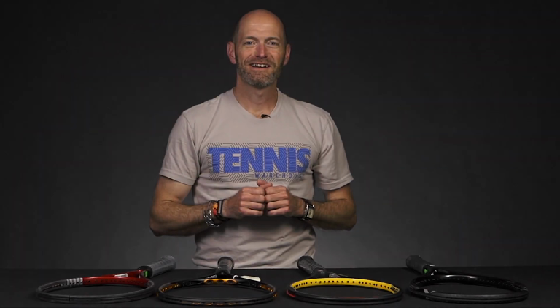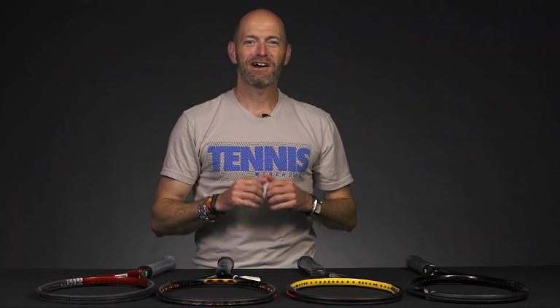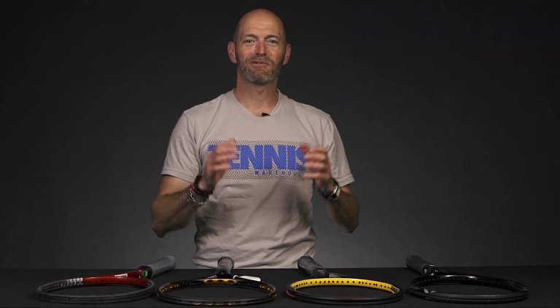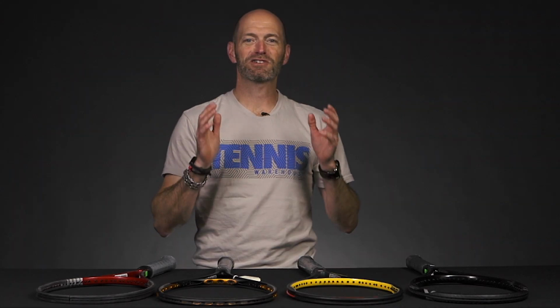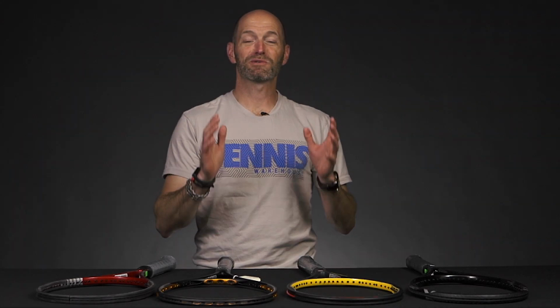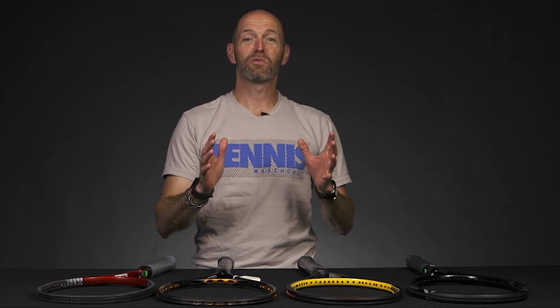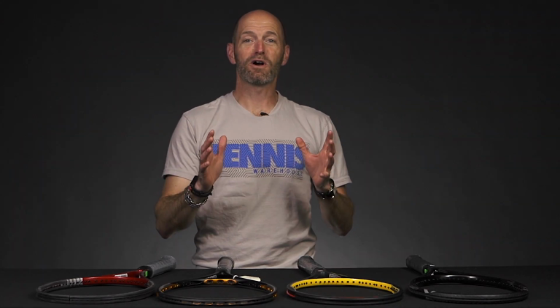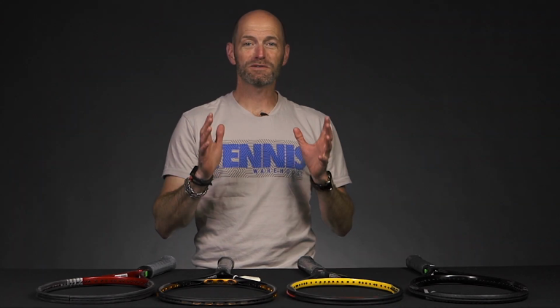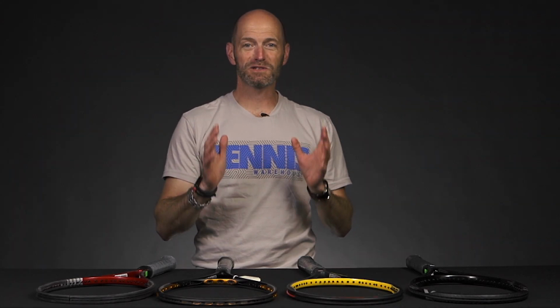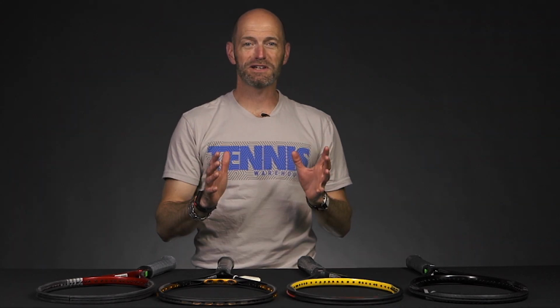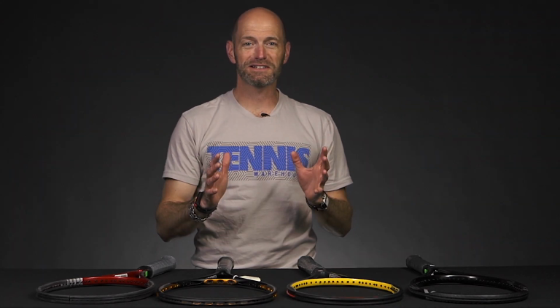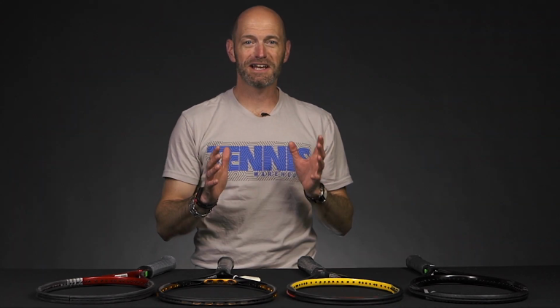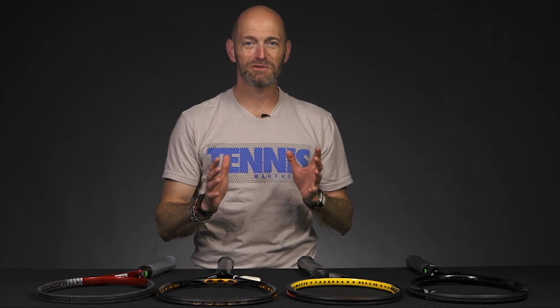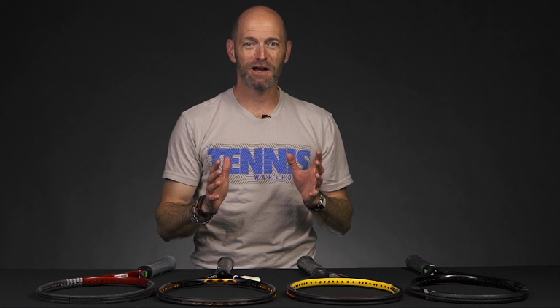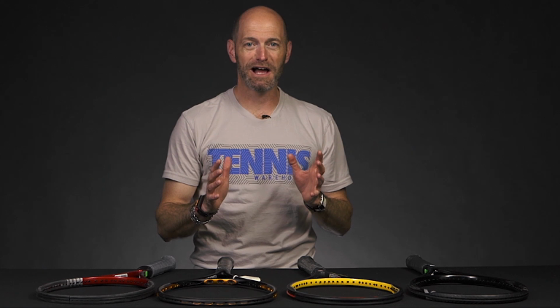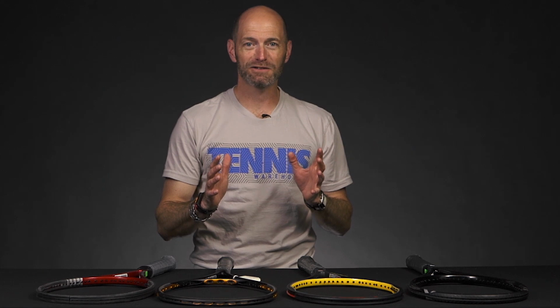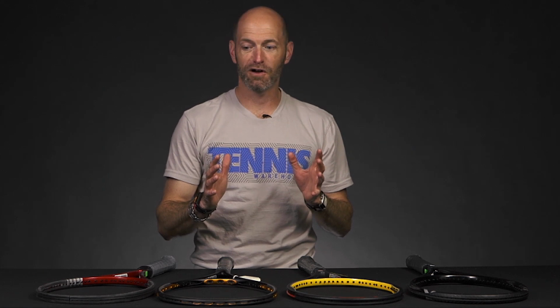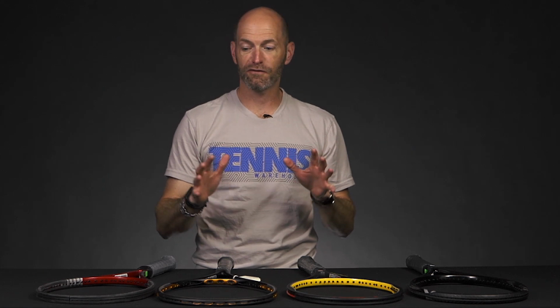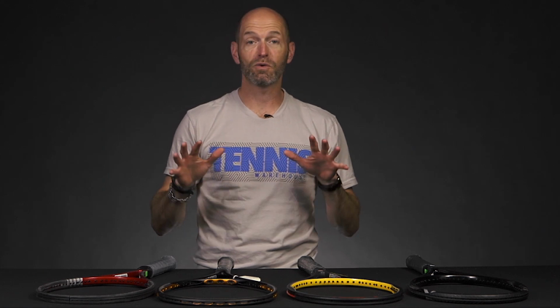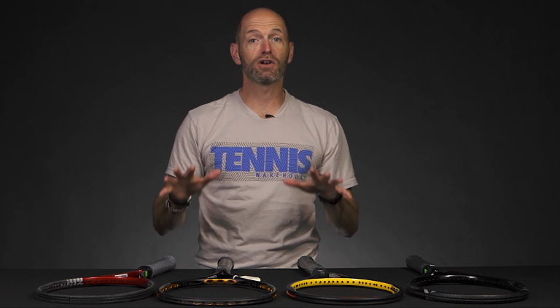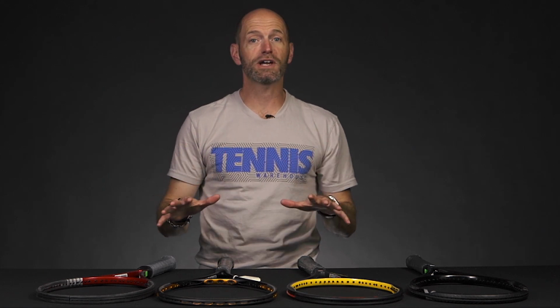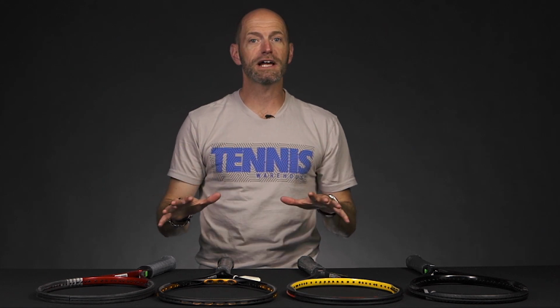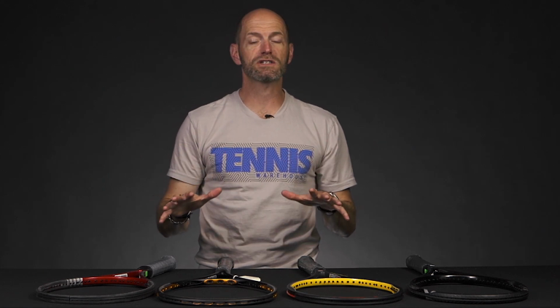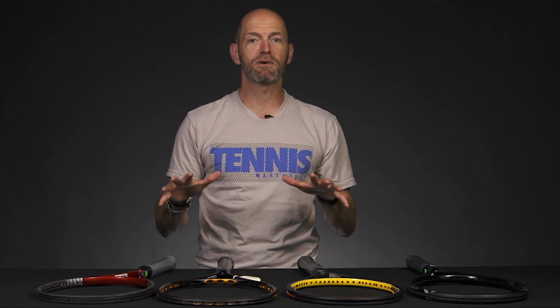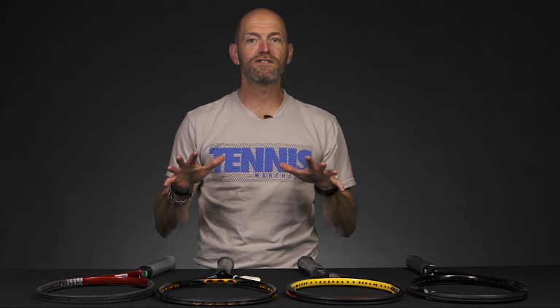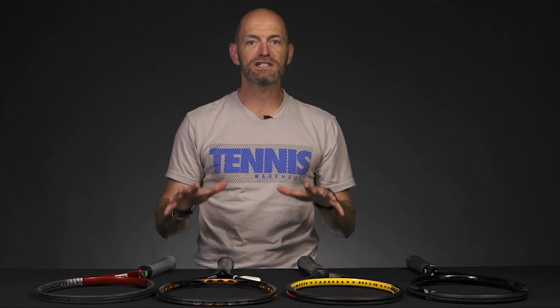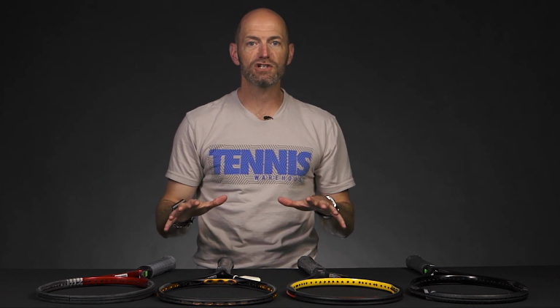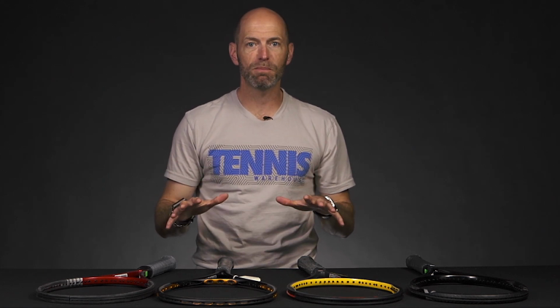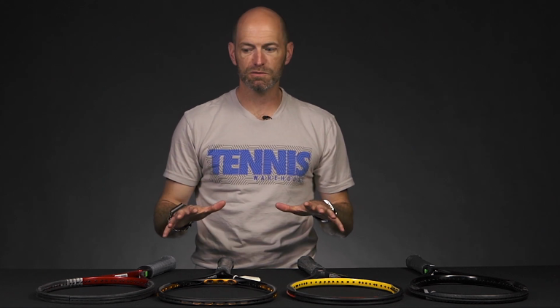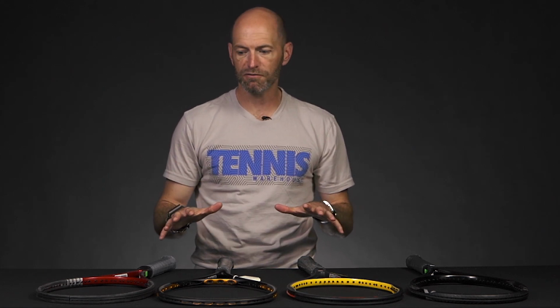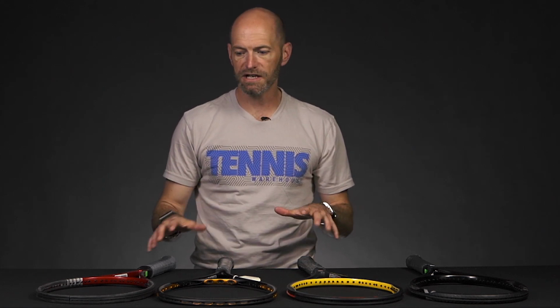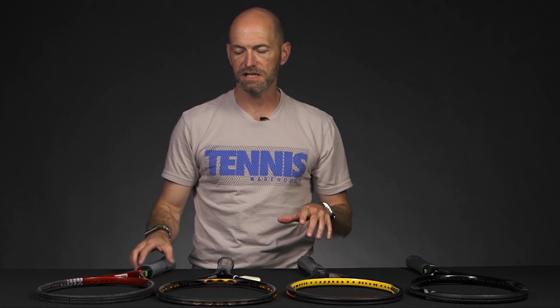Hi, I'm Chris Edwards and welcome to this week's Tennis Warehouse vlog. We're going to look at some vintage Bosworth rackets here.